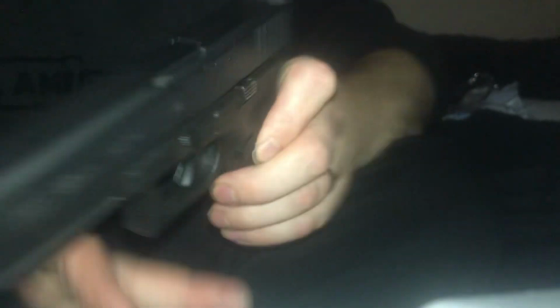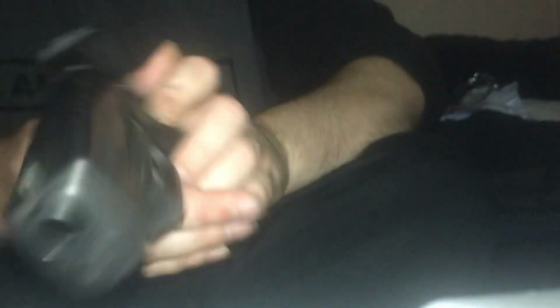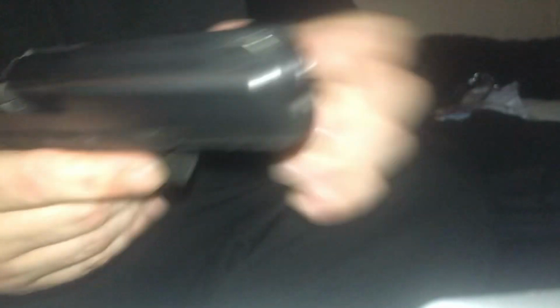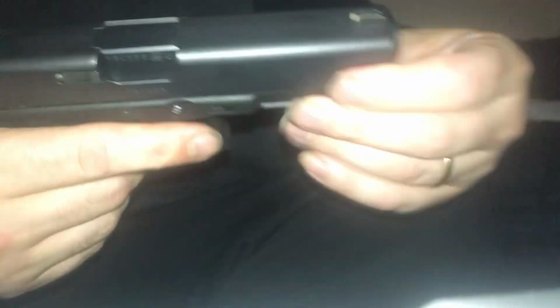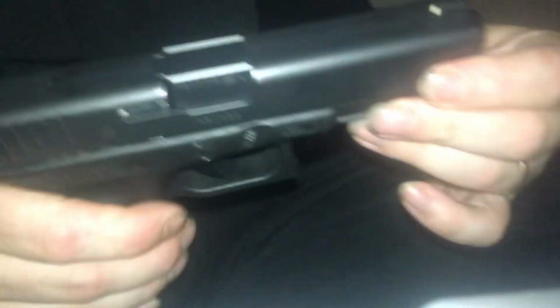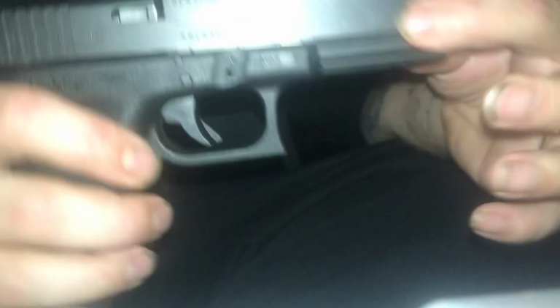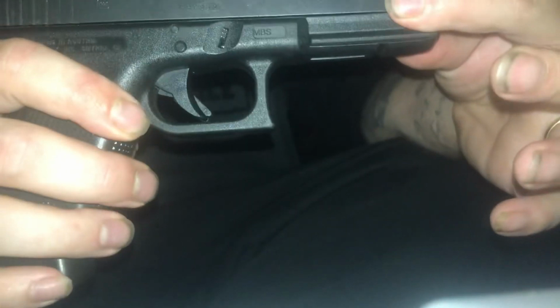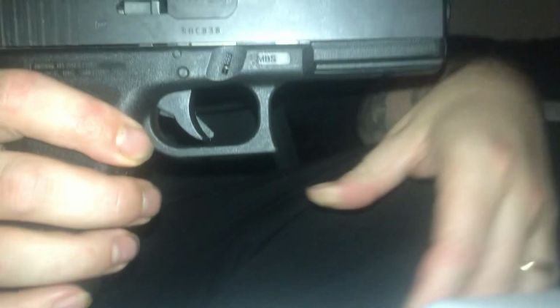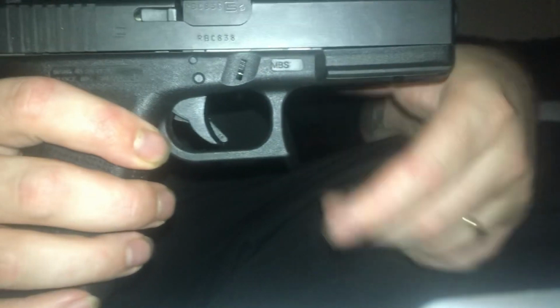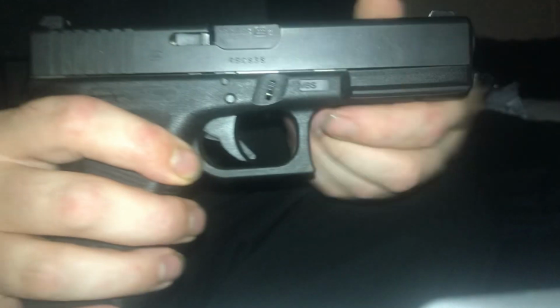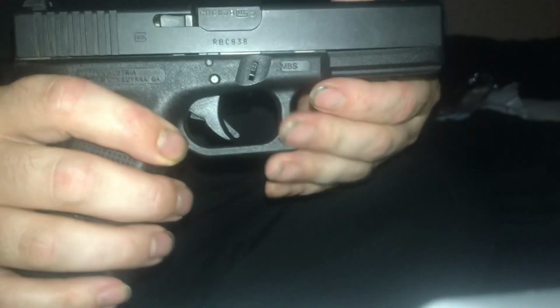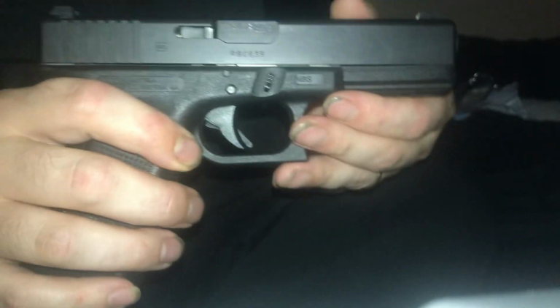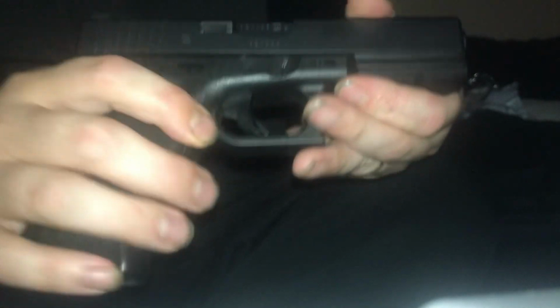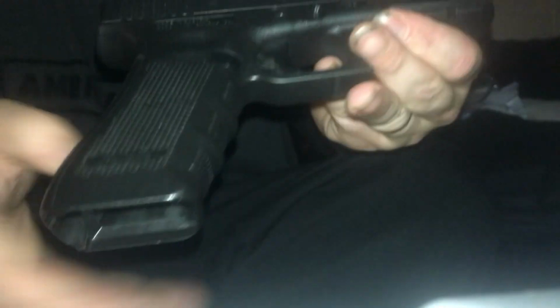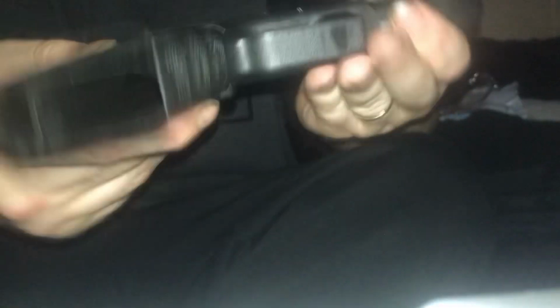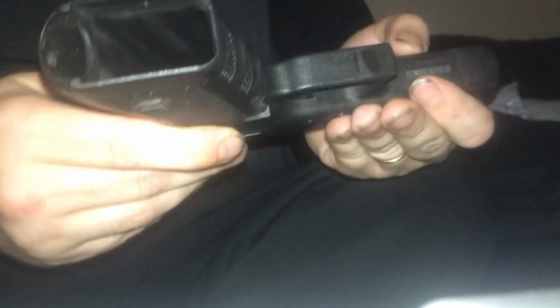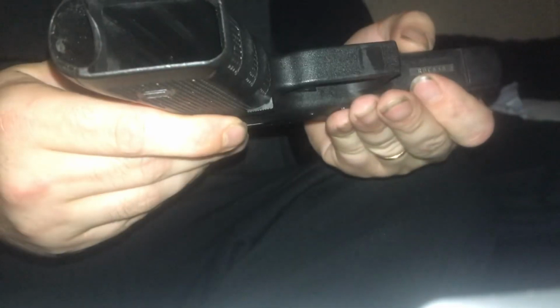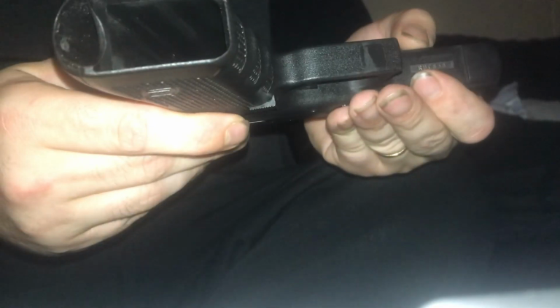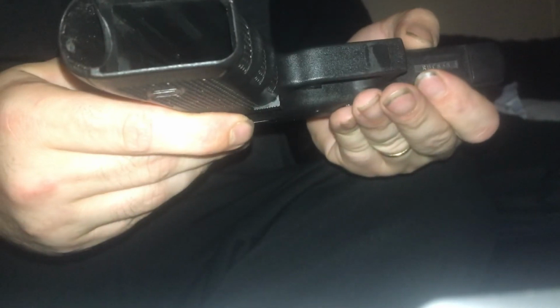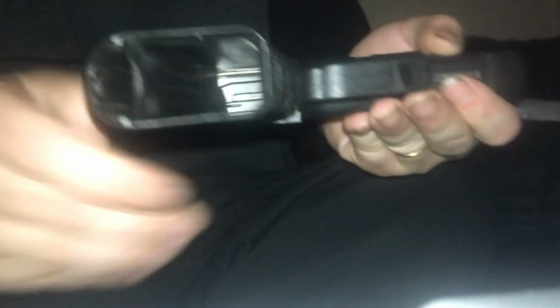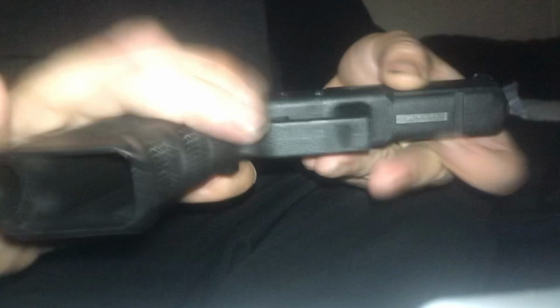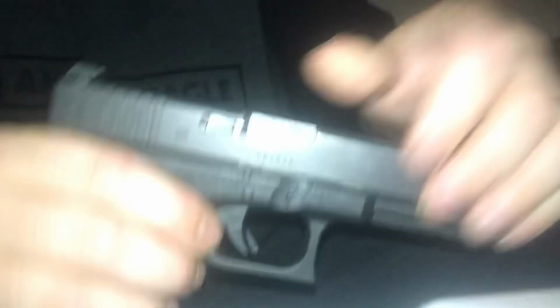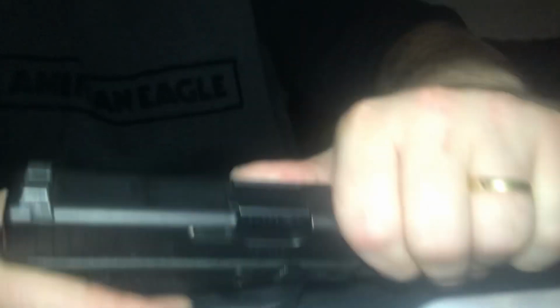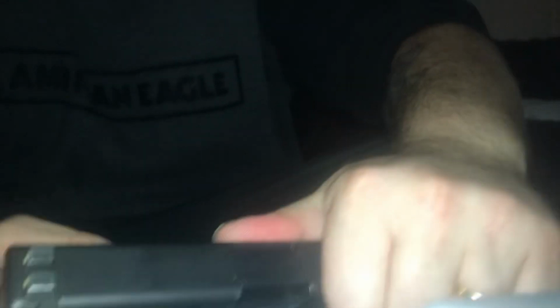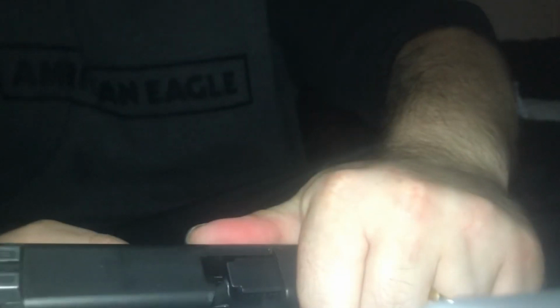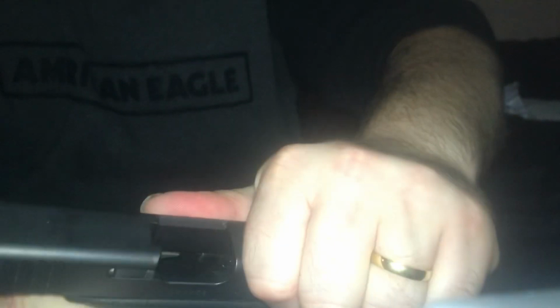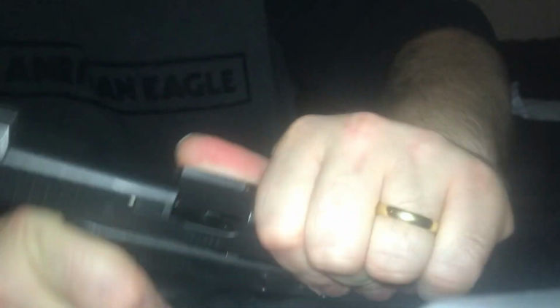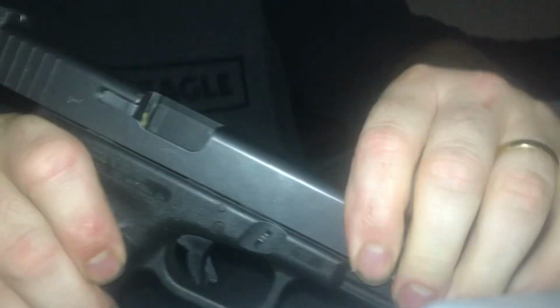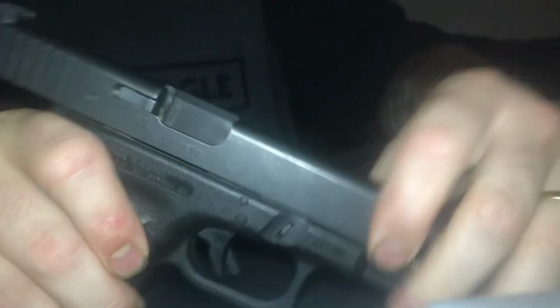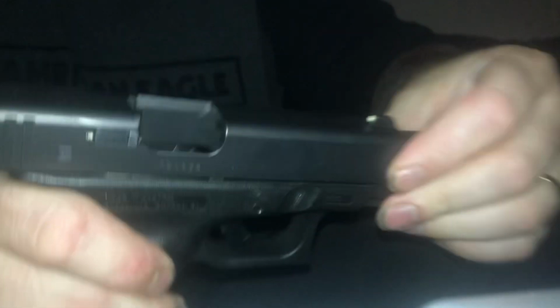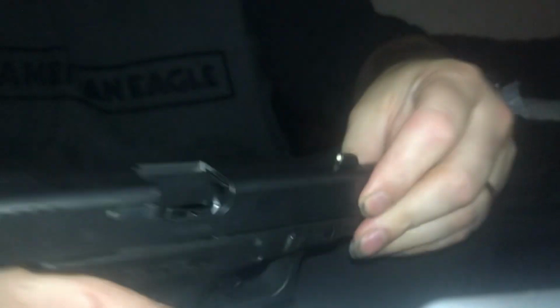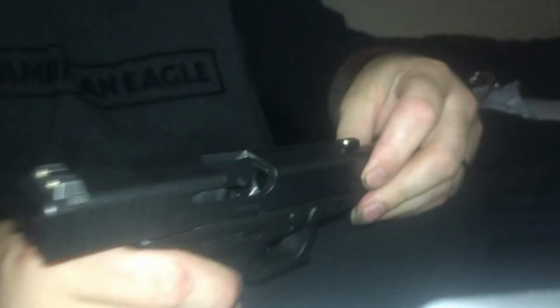With any Glock handgun, the first thing I'm going to do is show clear — you want no magazine in the firearm. Firearm is cleared.